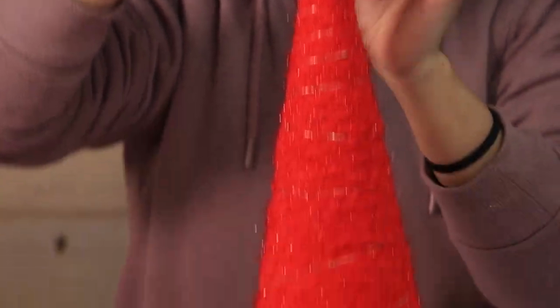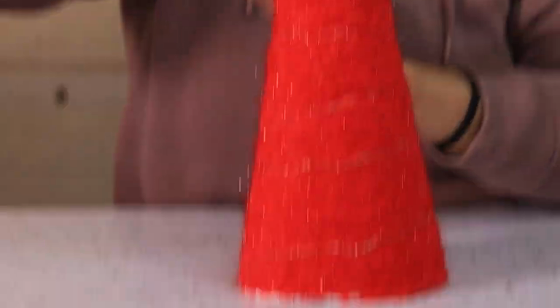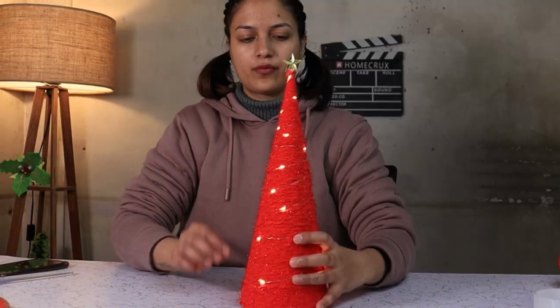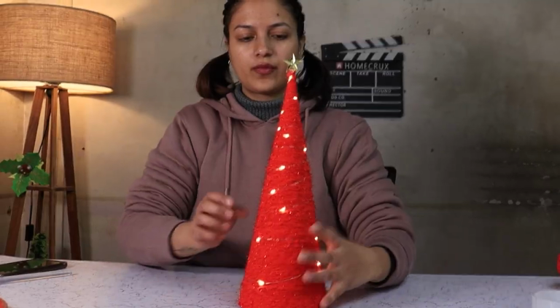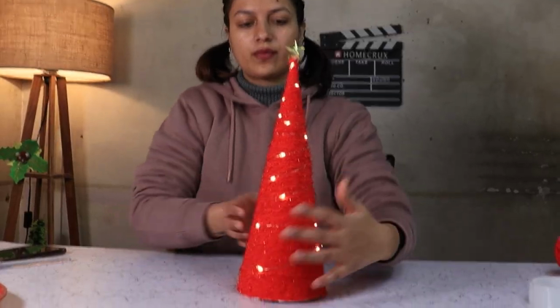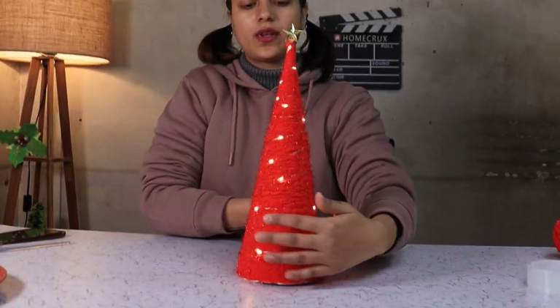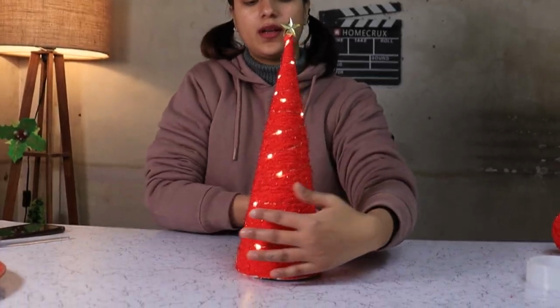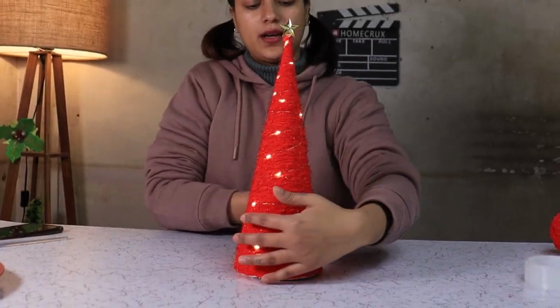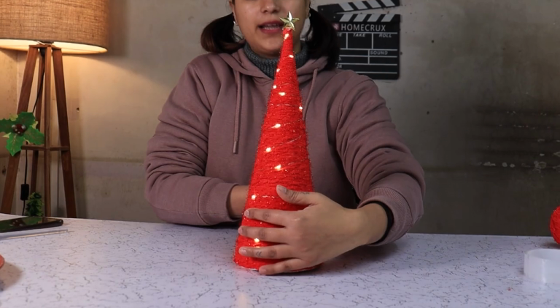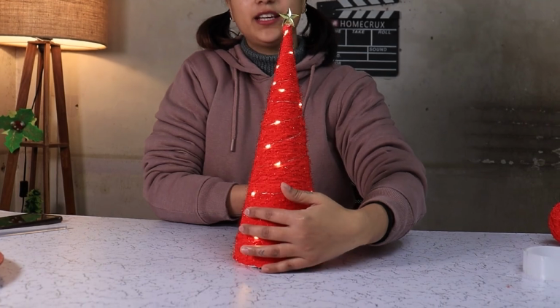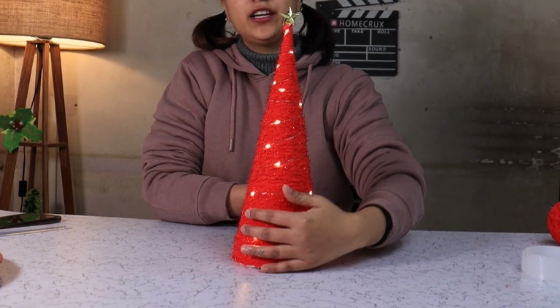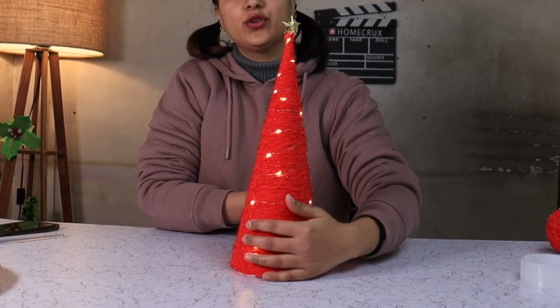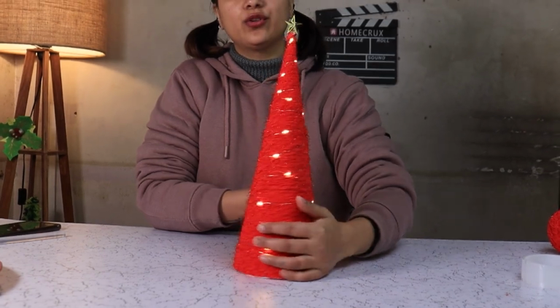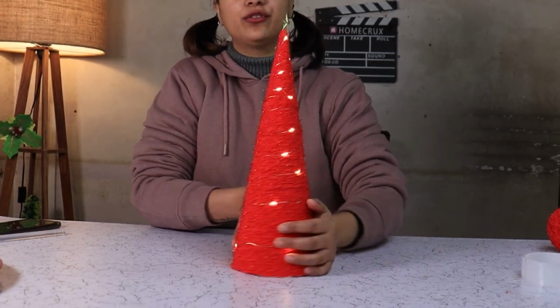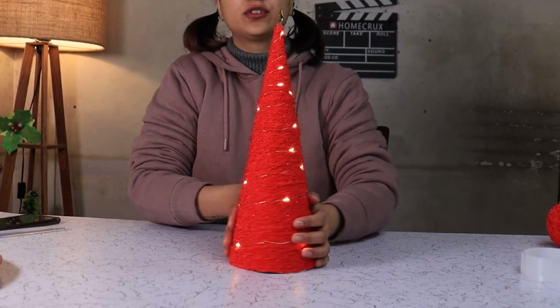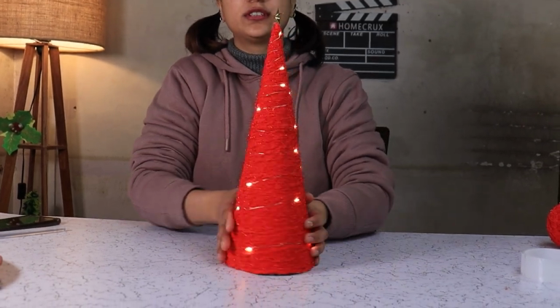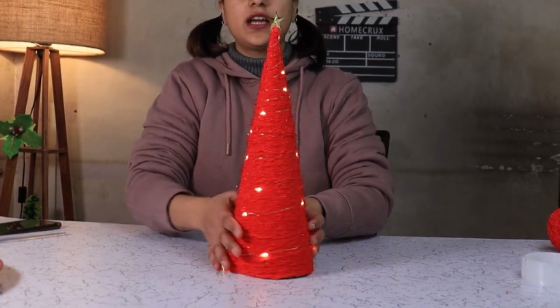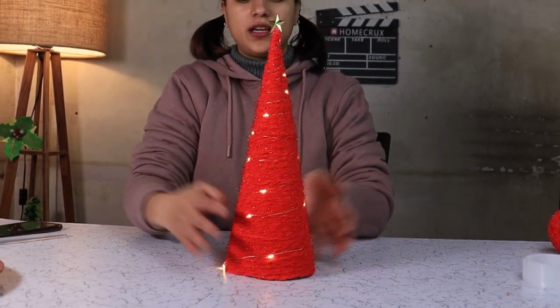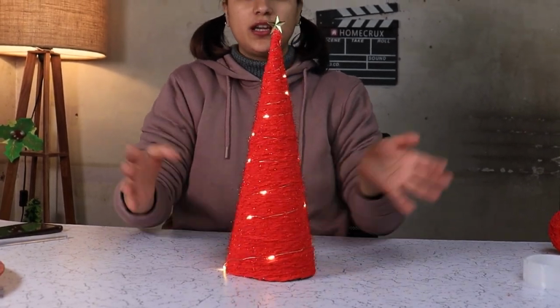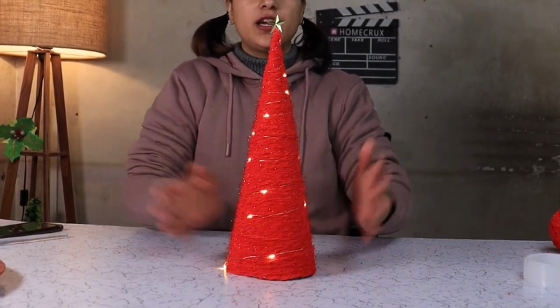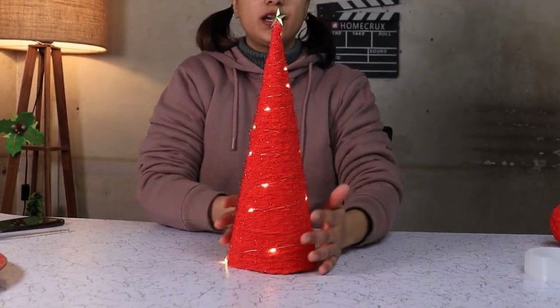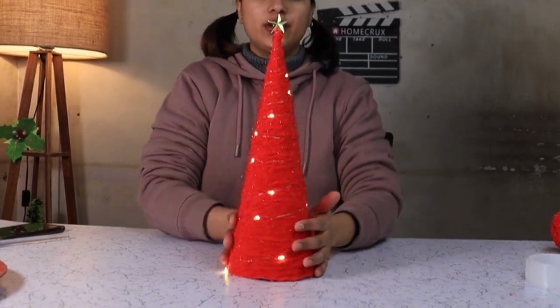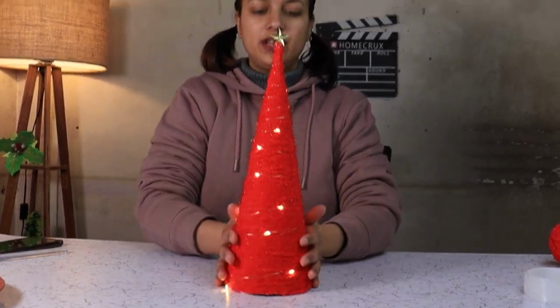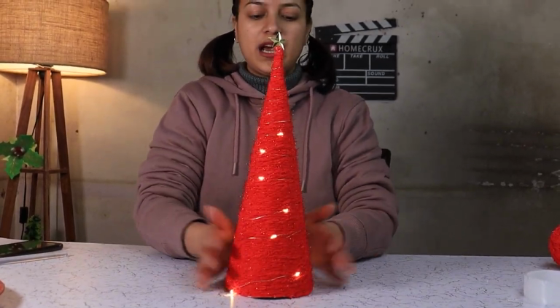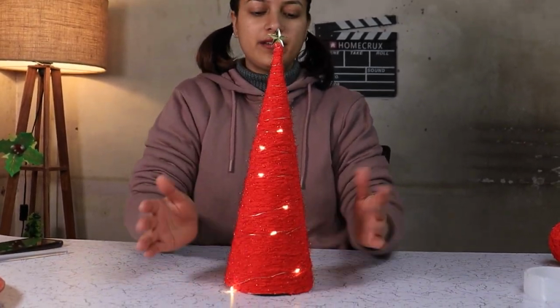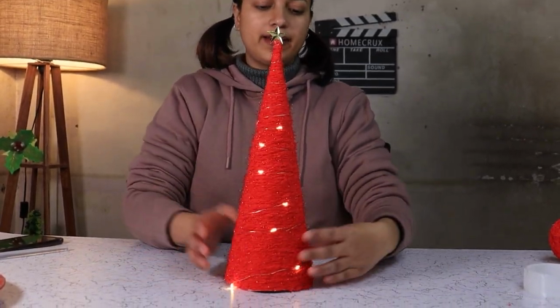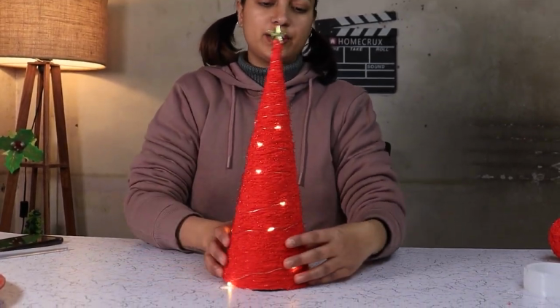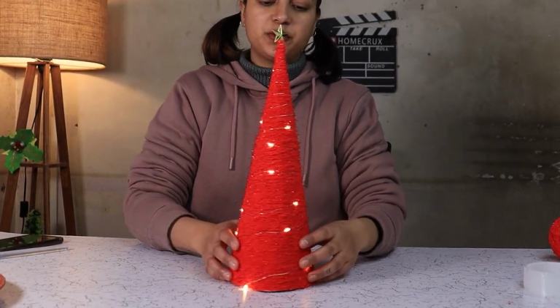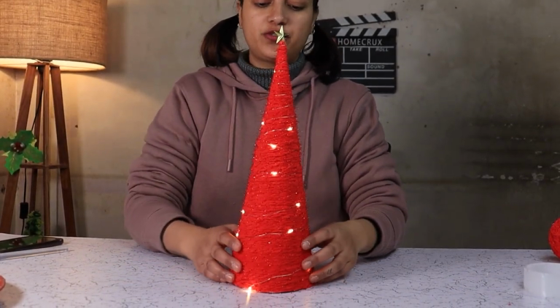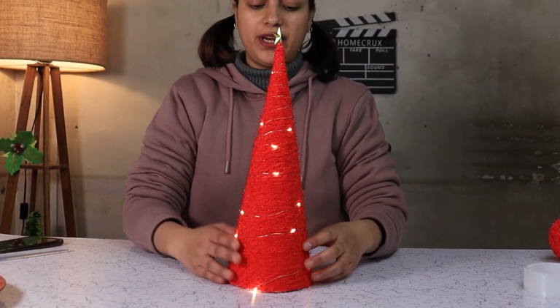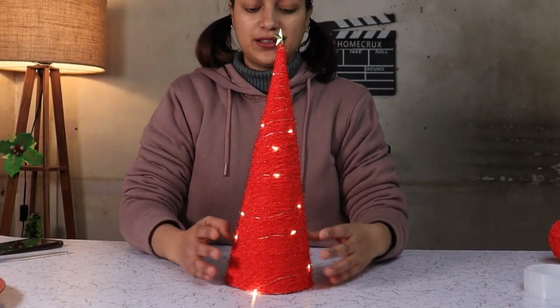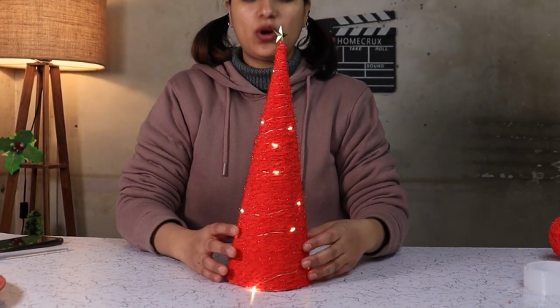And there you go folks, your tabletop Christmas tree is ready to adorn your decorations.